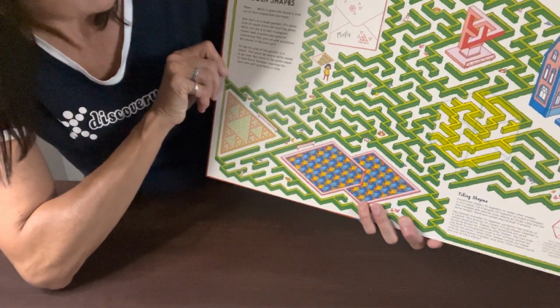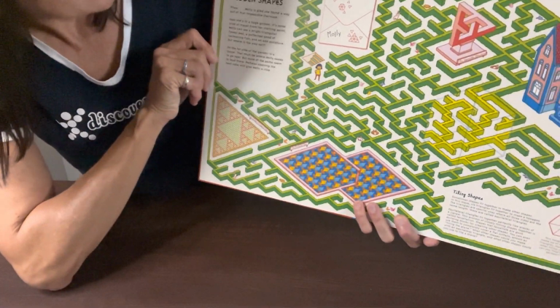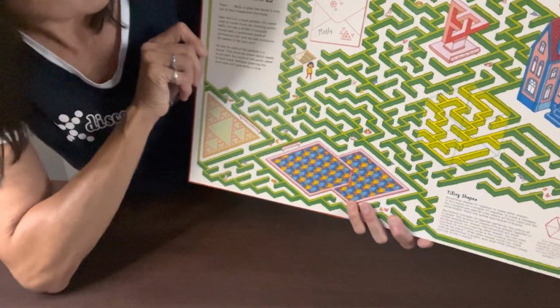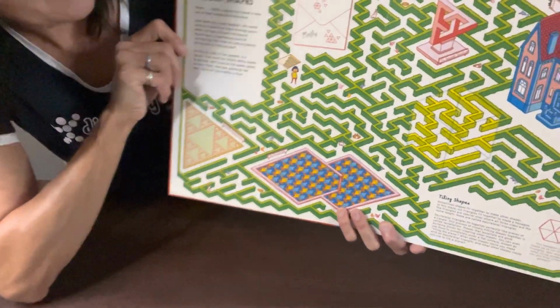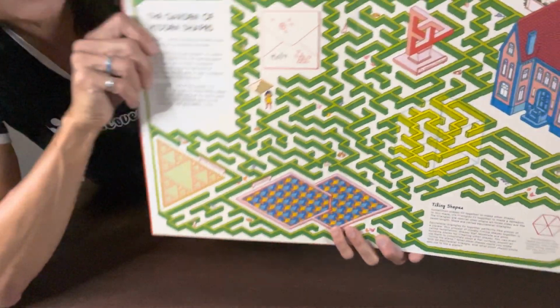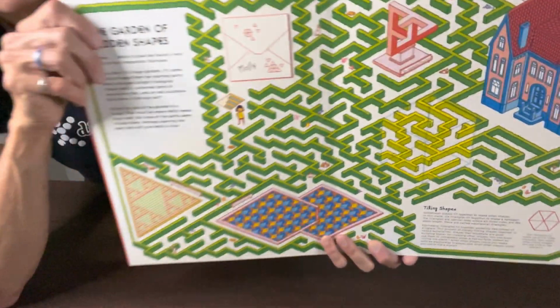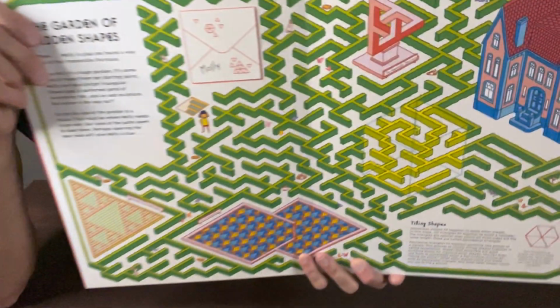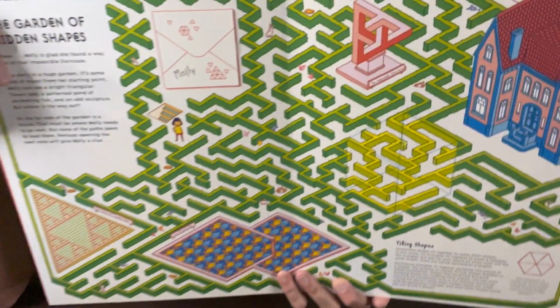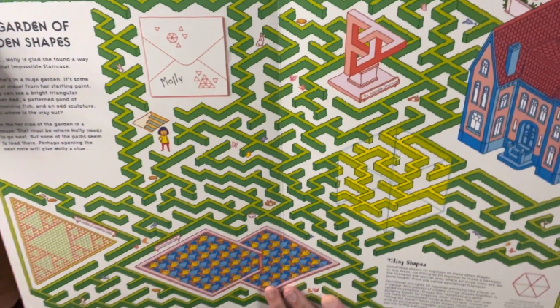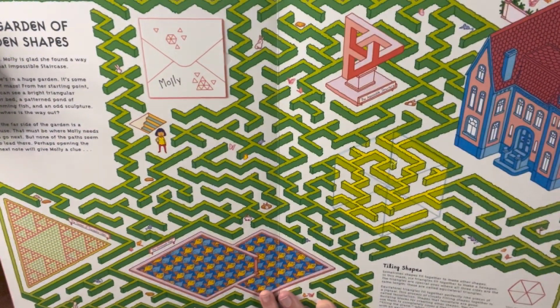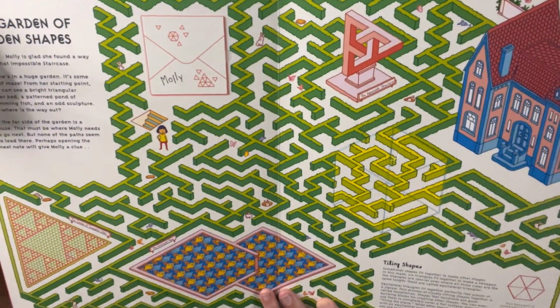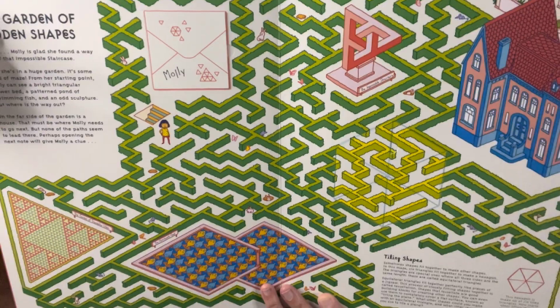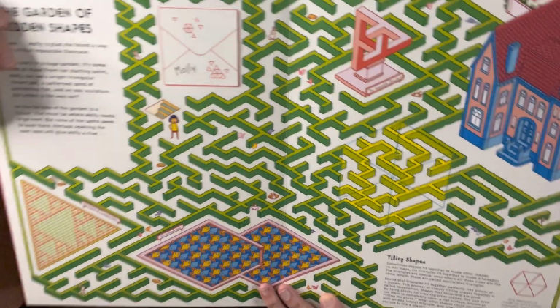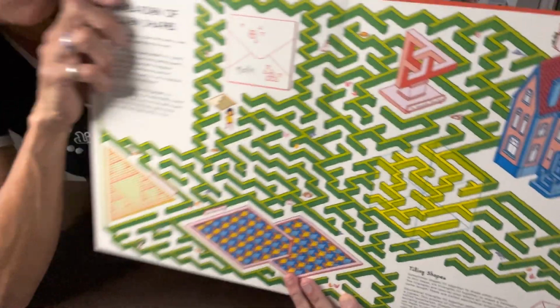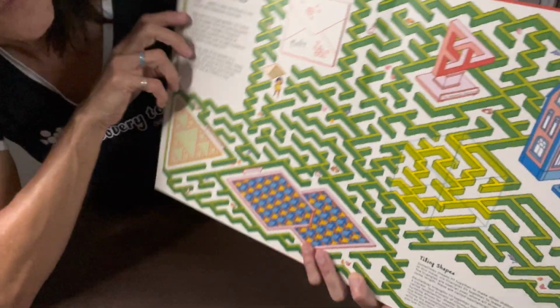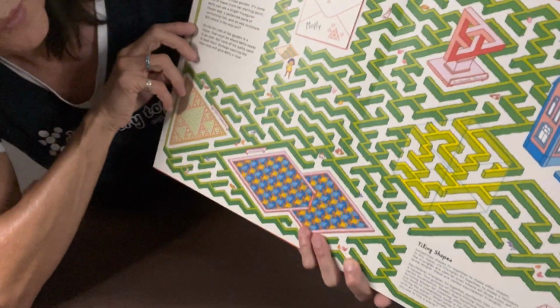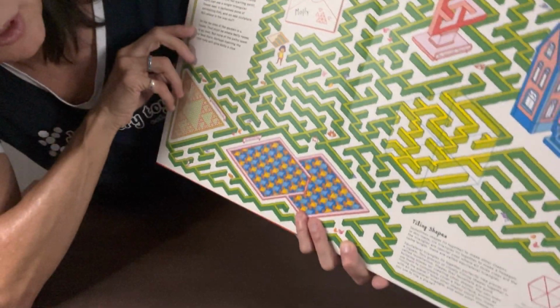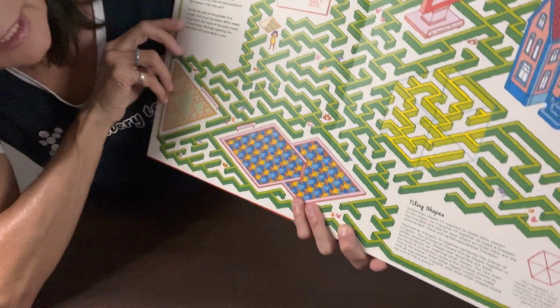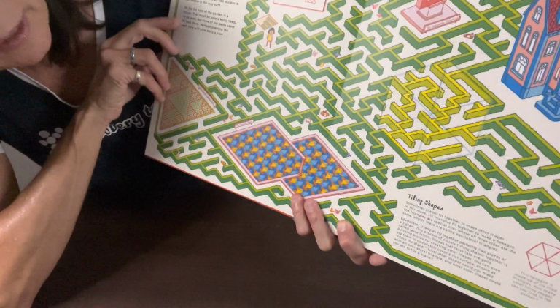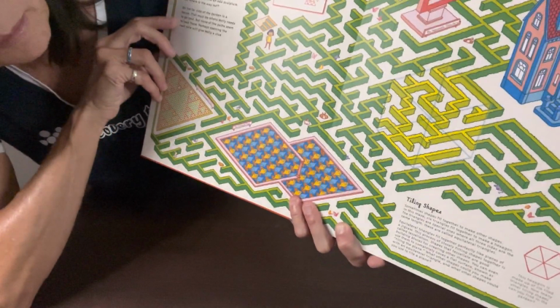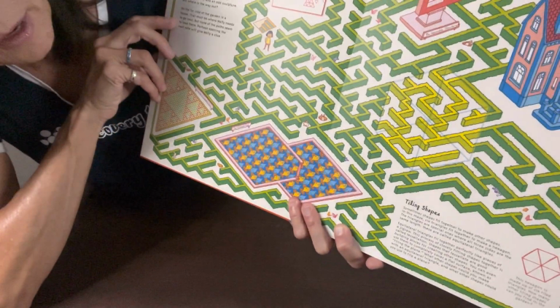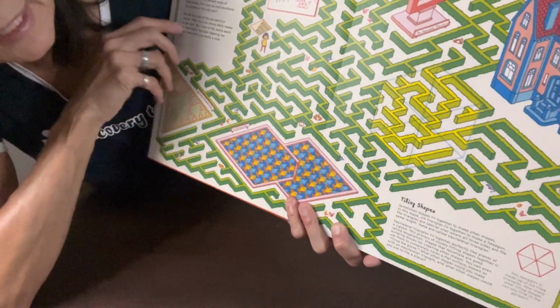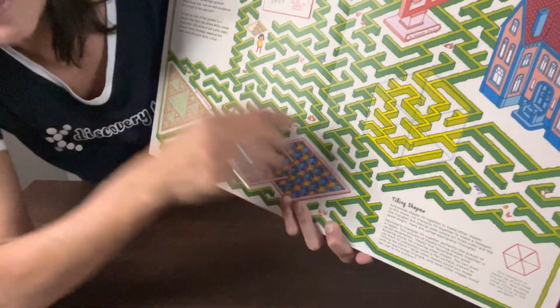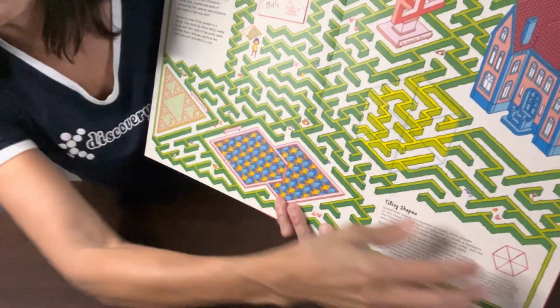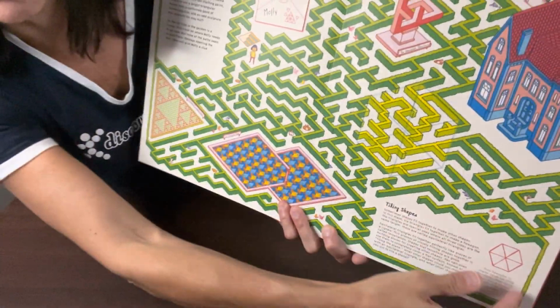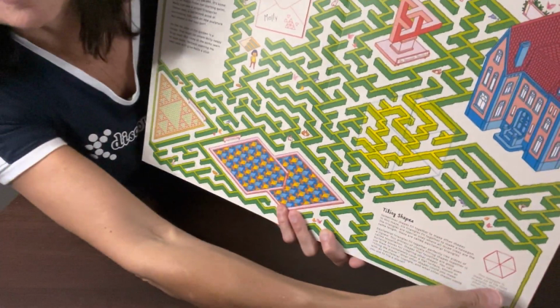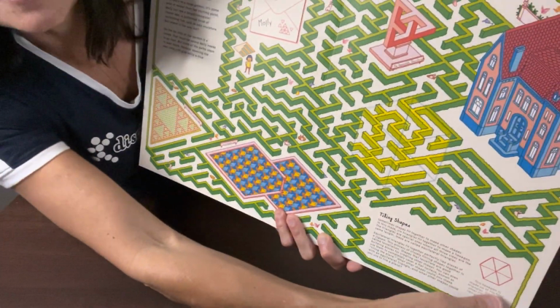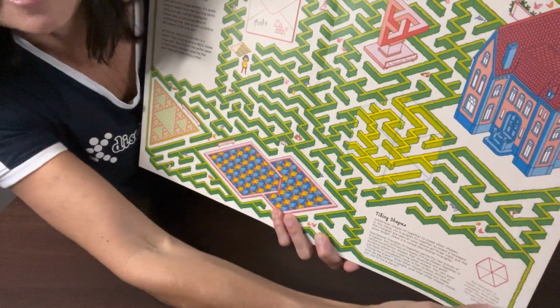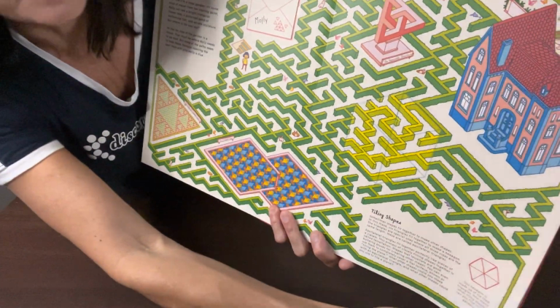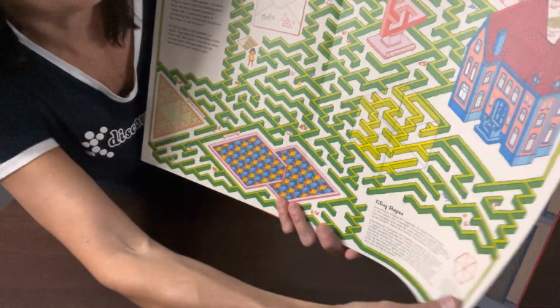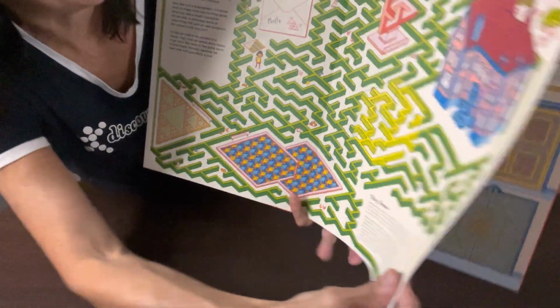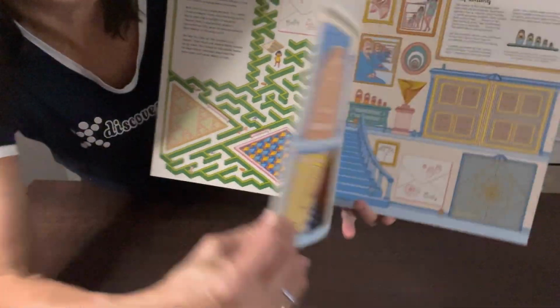Here we have the Garden of Hidden Shapes, where we're learning about tiling shapes on this page.